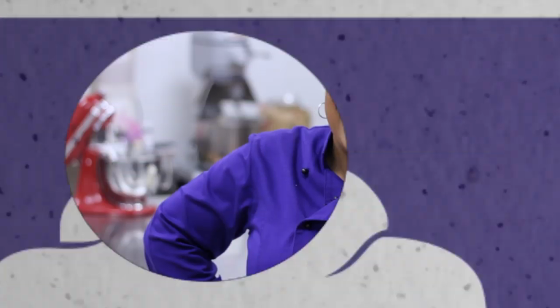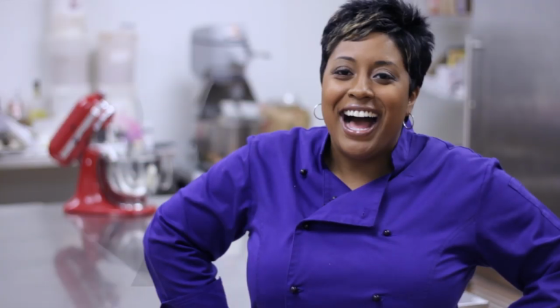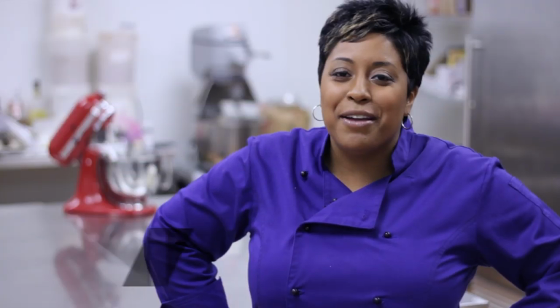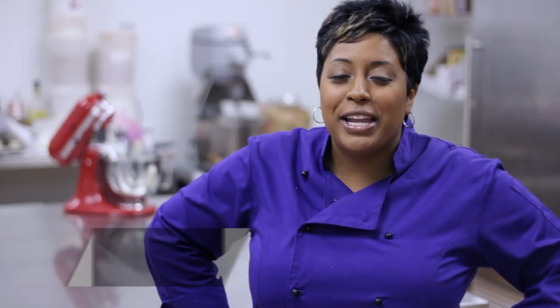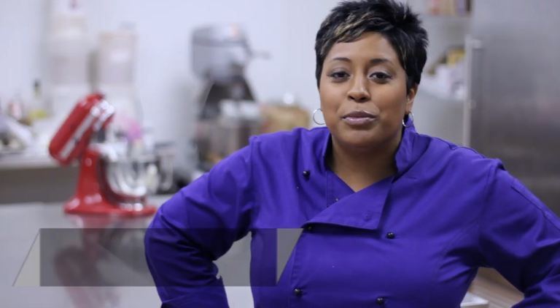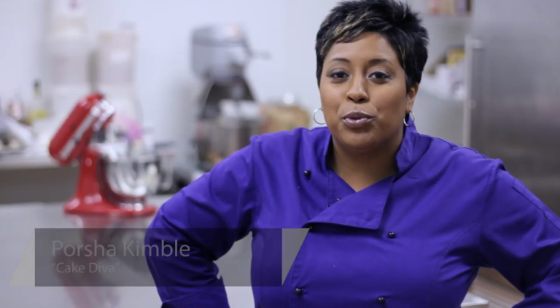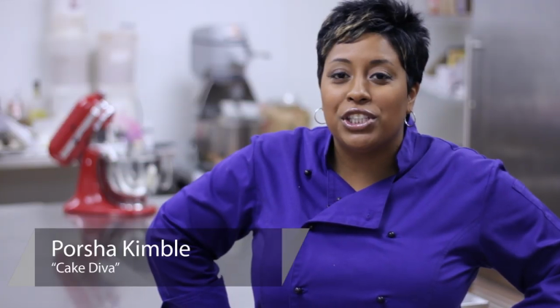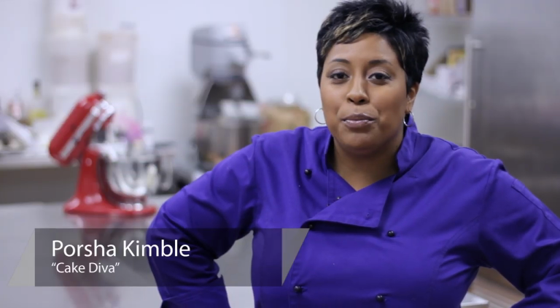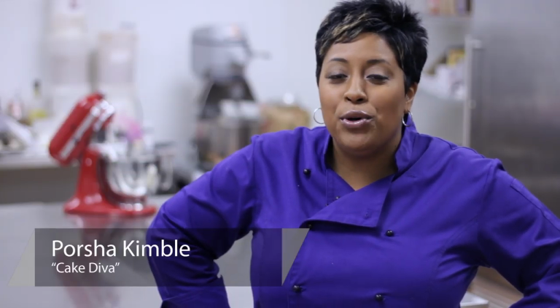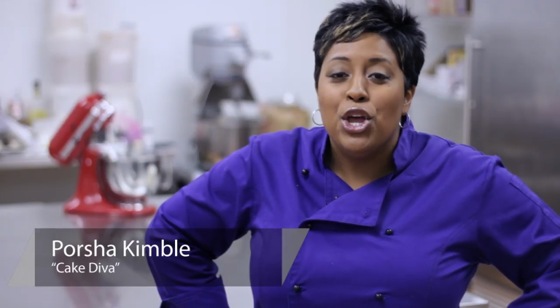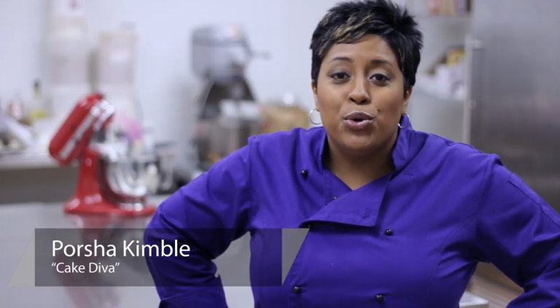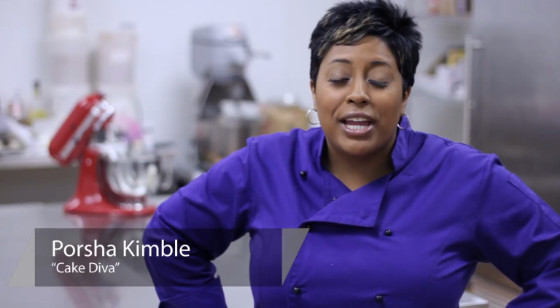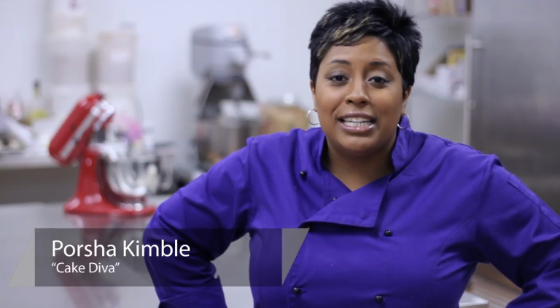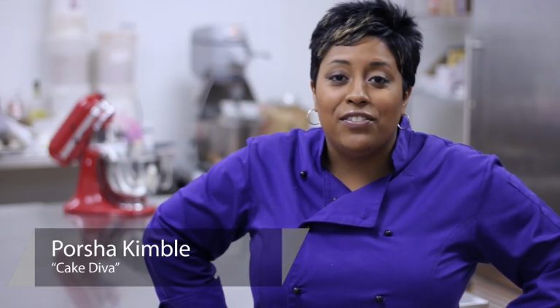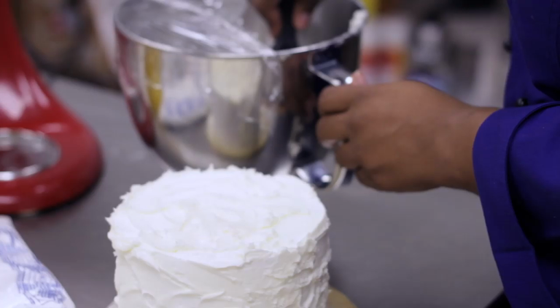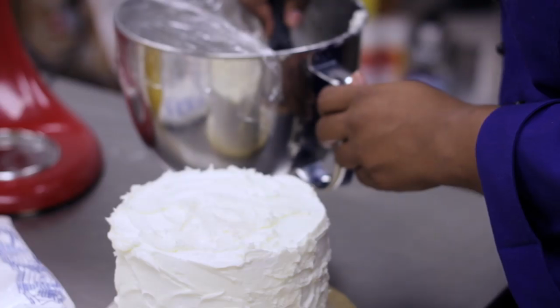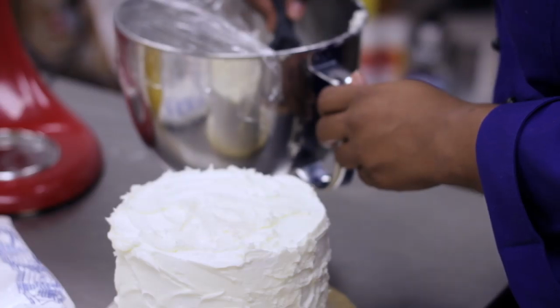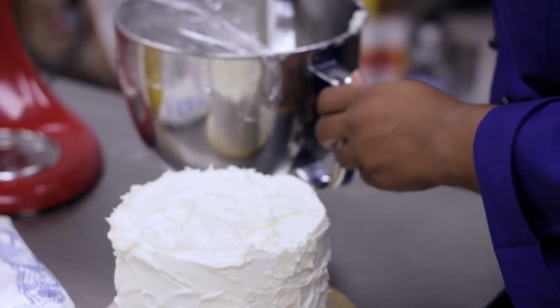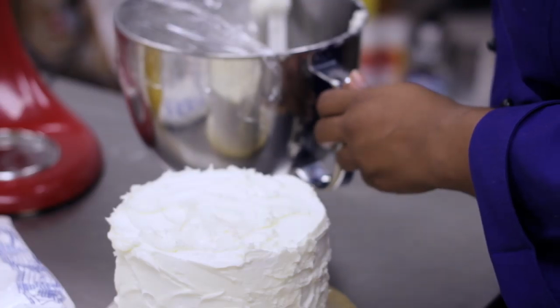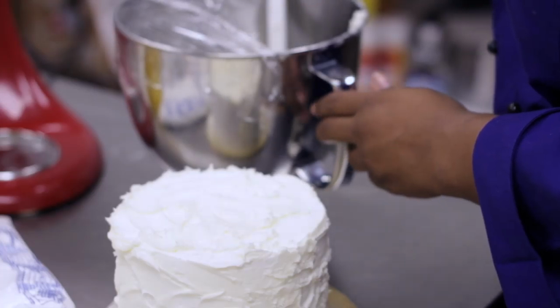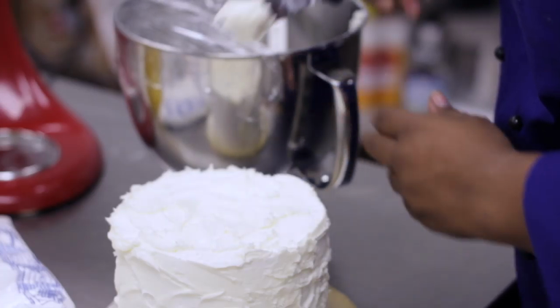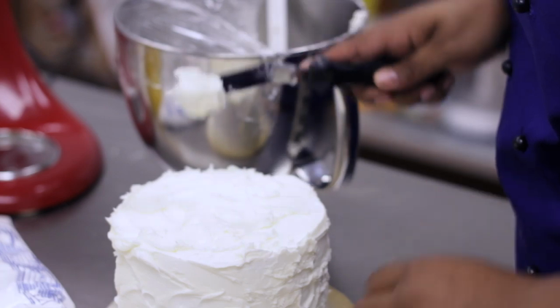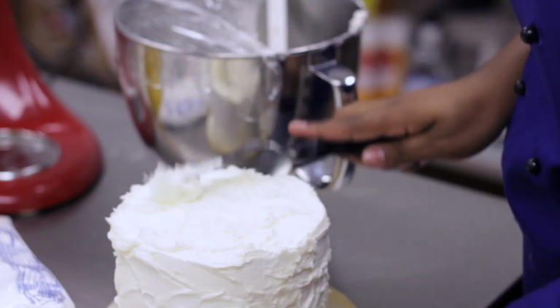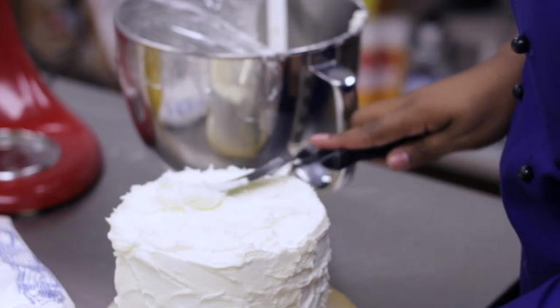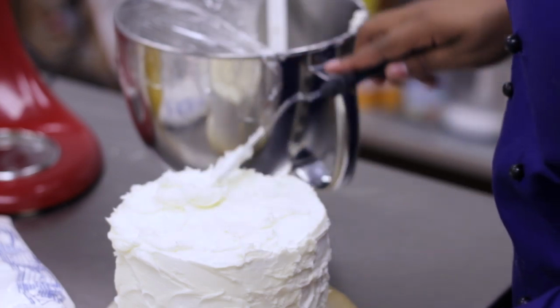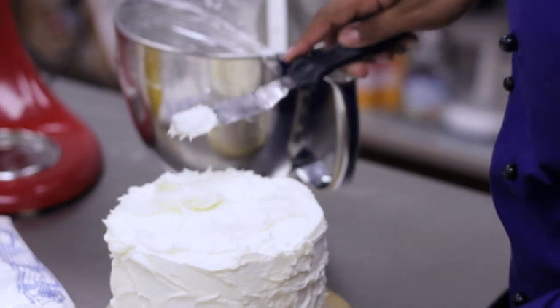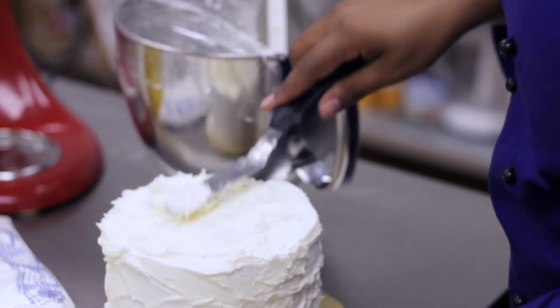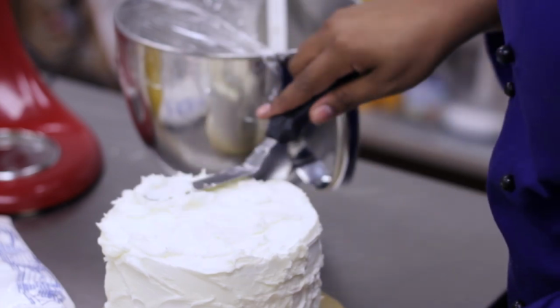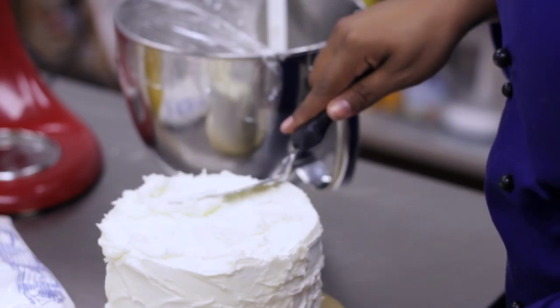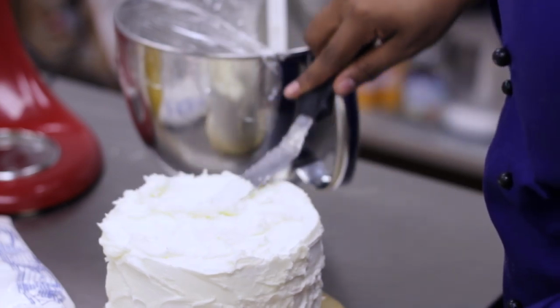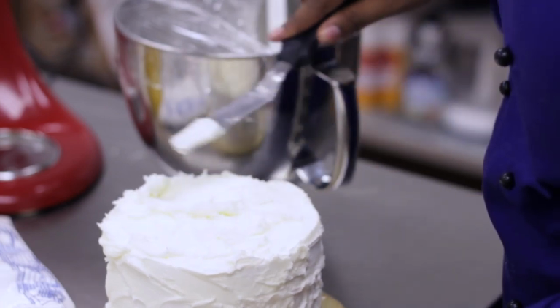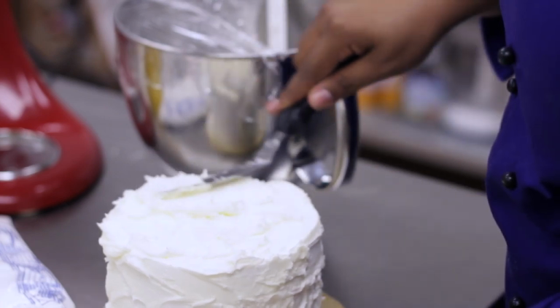Hi, my name is Portia Kimball, Your Cake Diva, and today I'm going to show you how to make mascarpone icing from scratch.